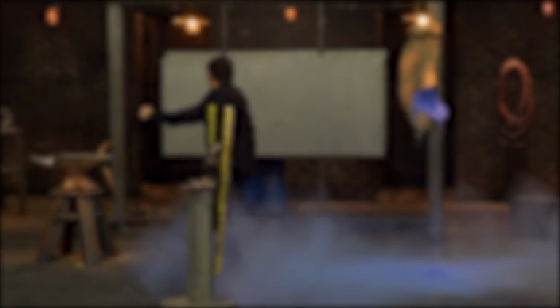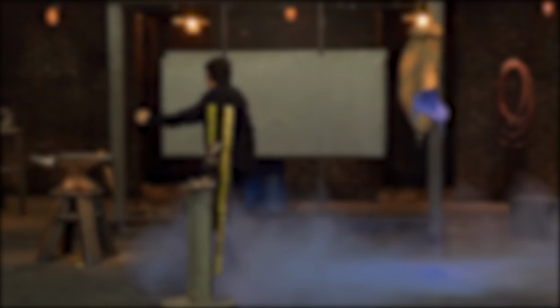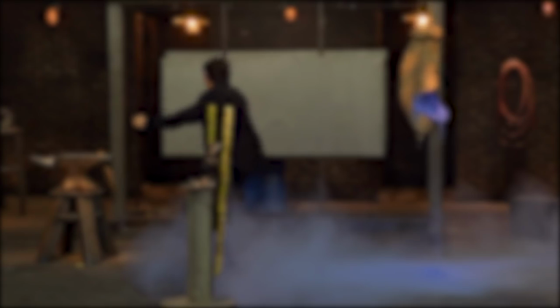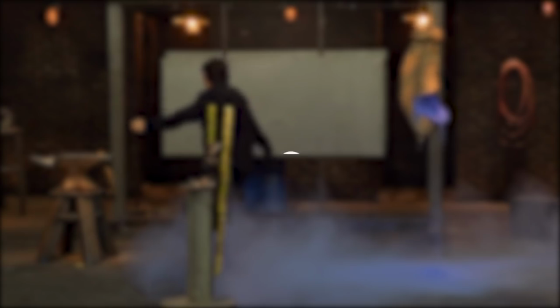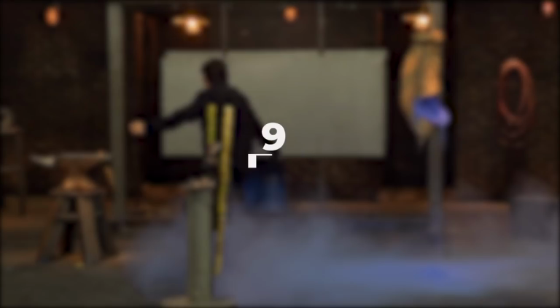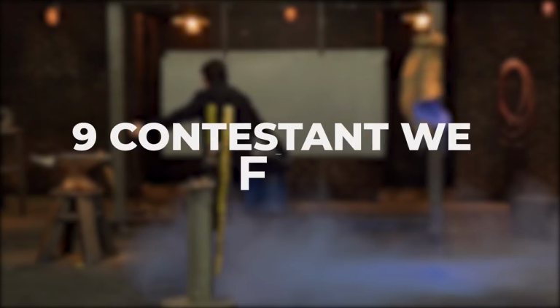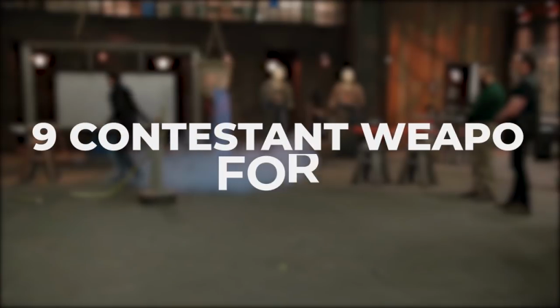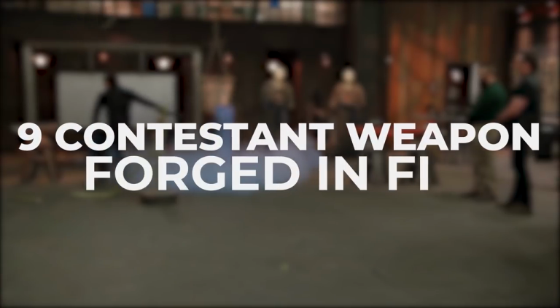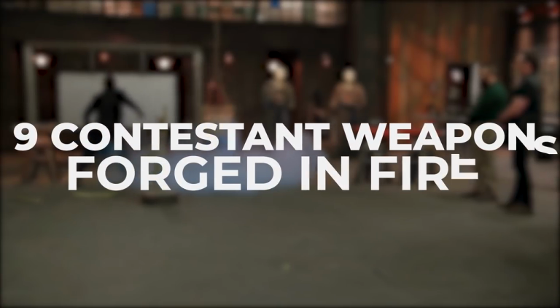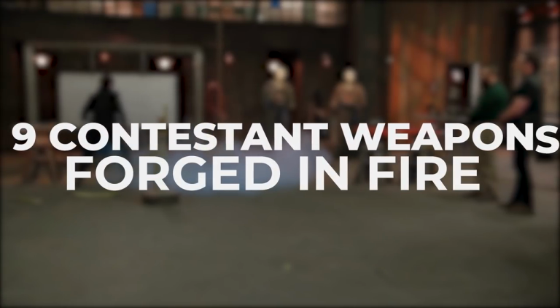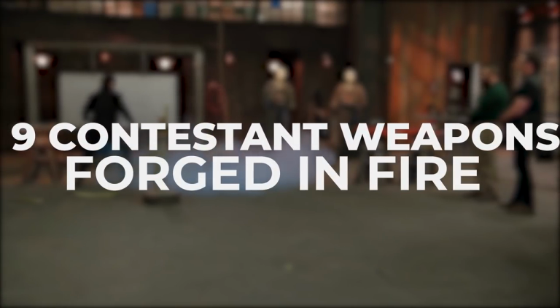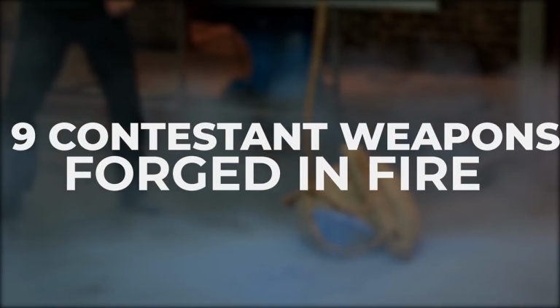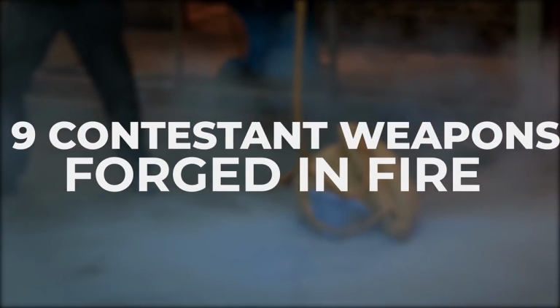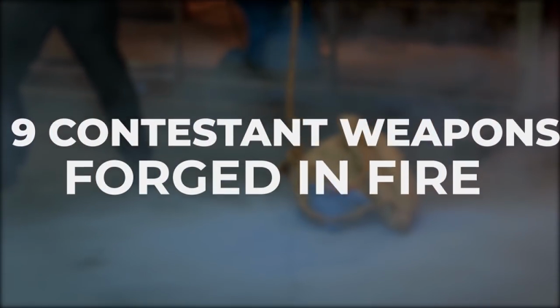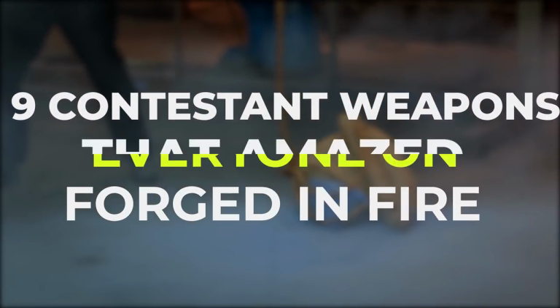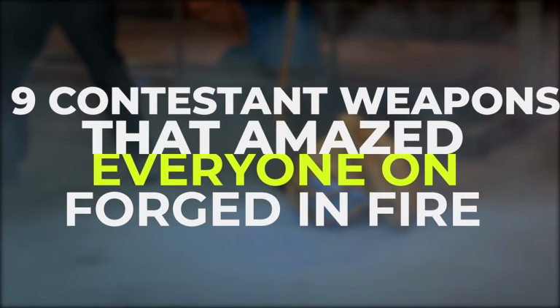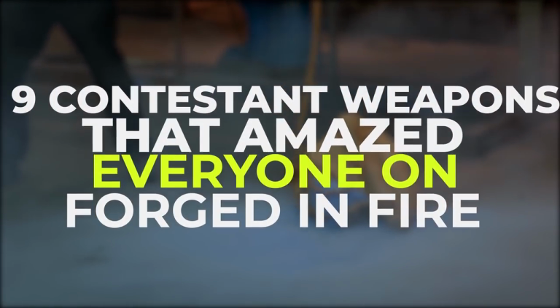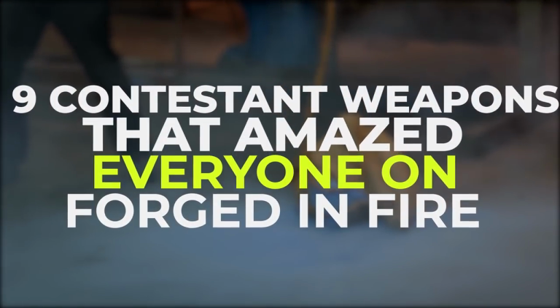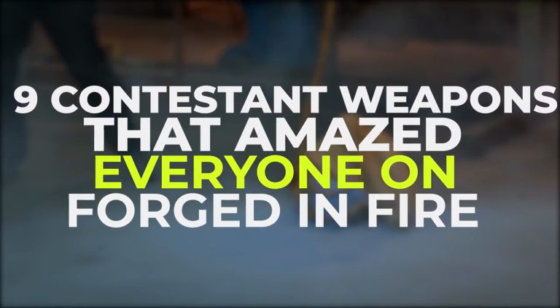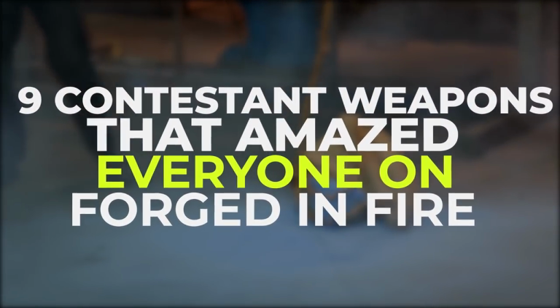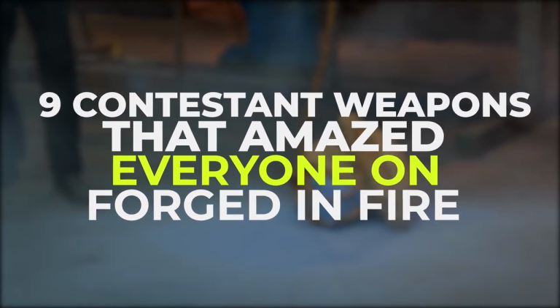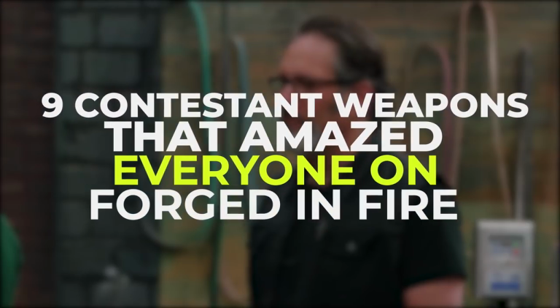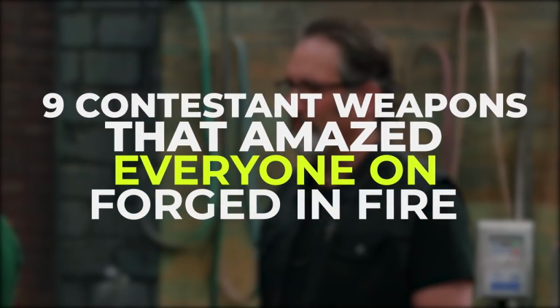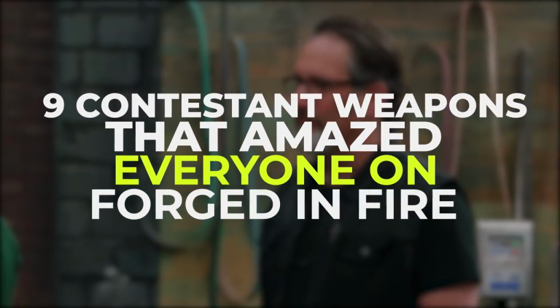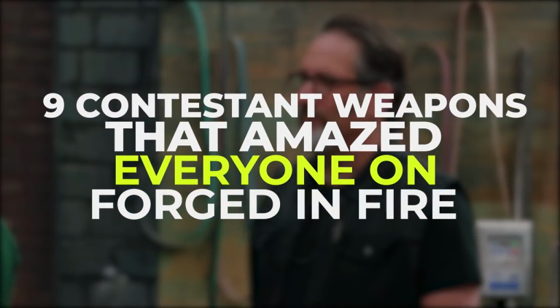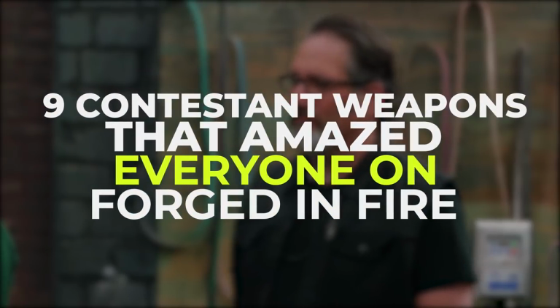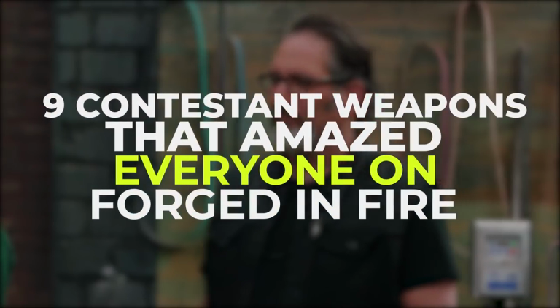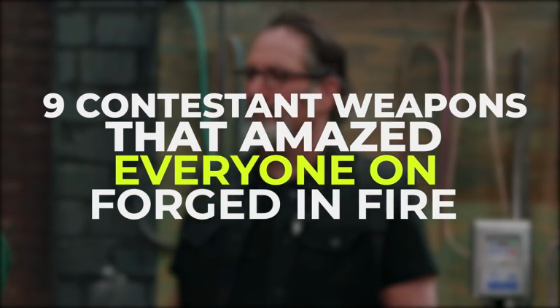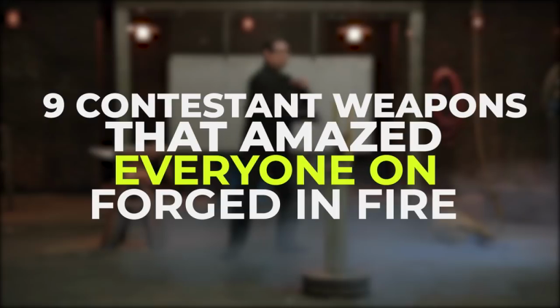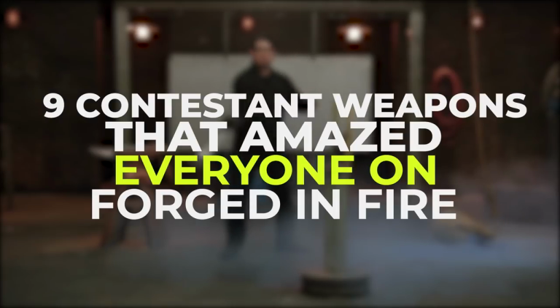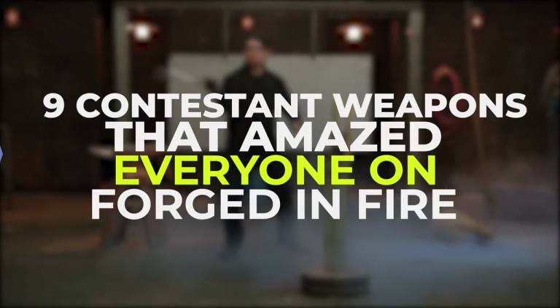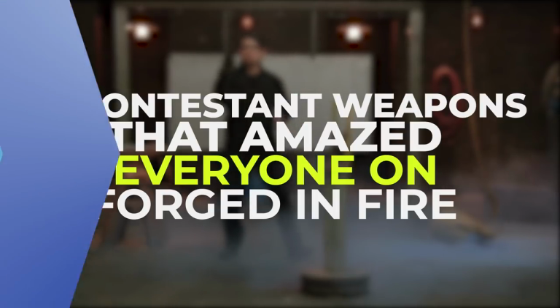Welcome to Film Trip. In this video, we're going over 9 contestant weapons that amazed everyone on Forged in Fire.